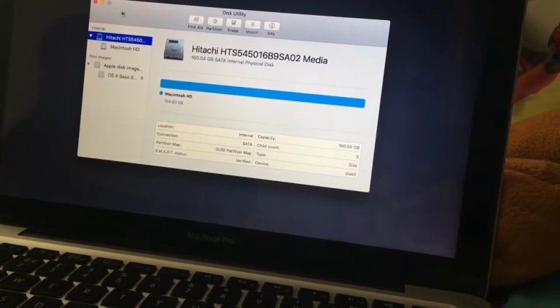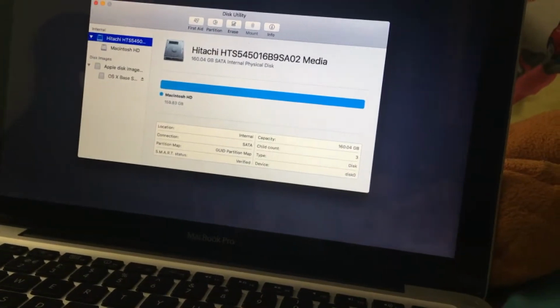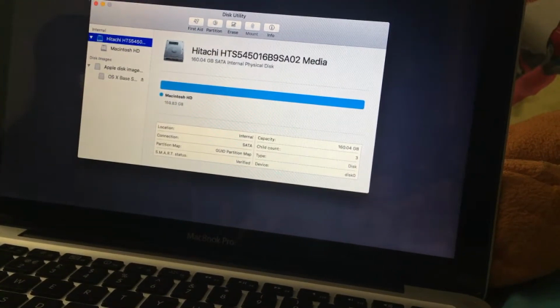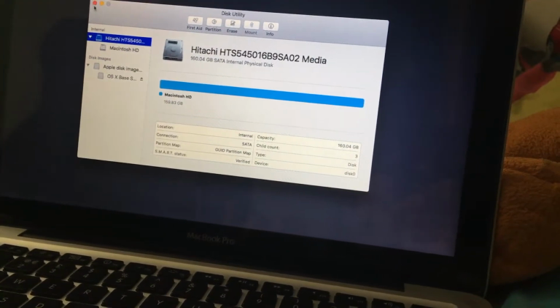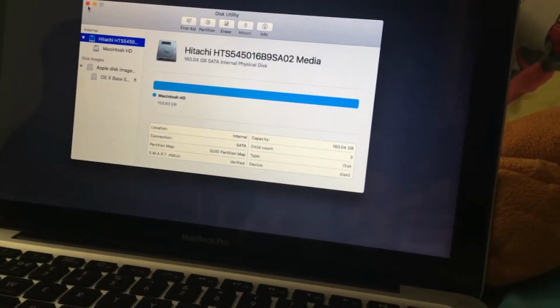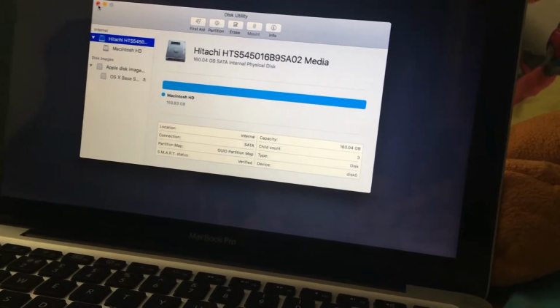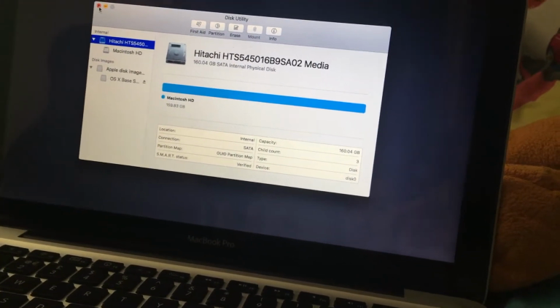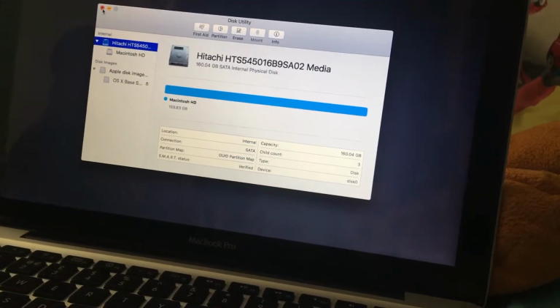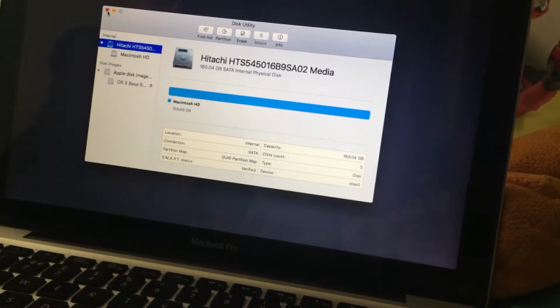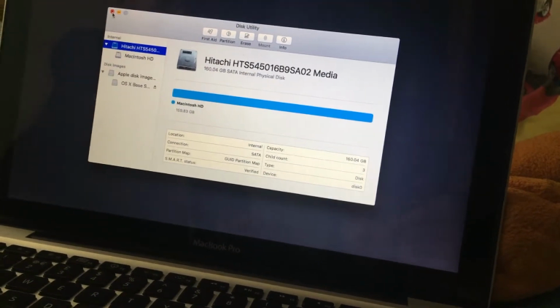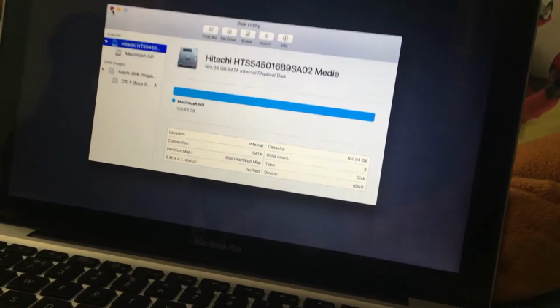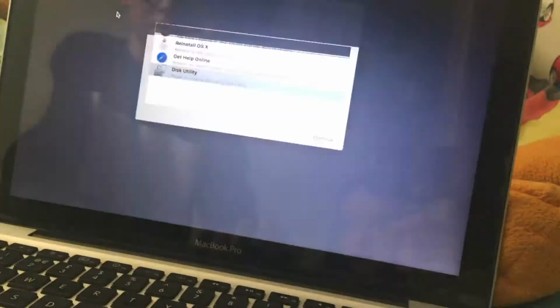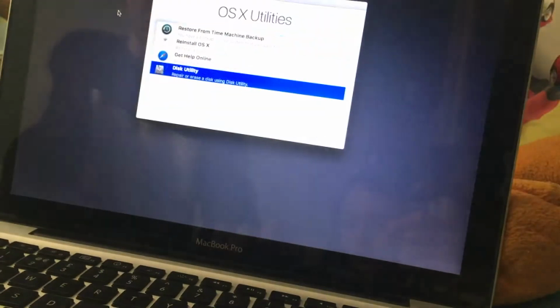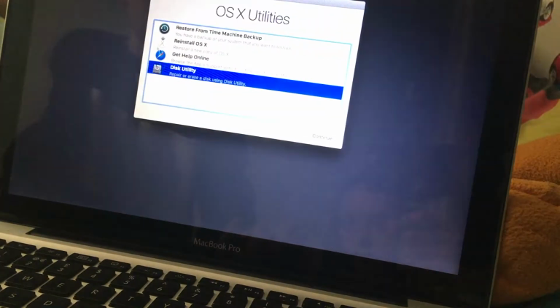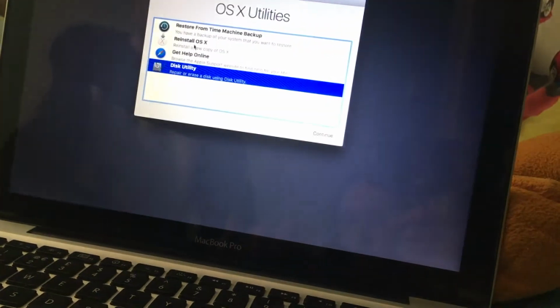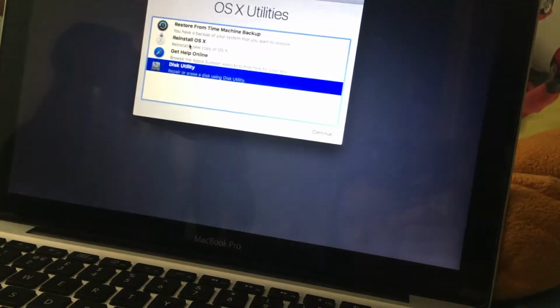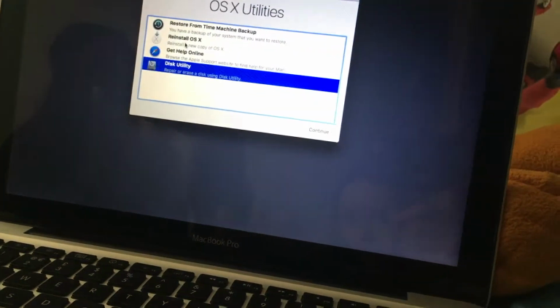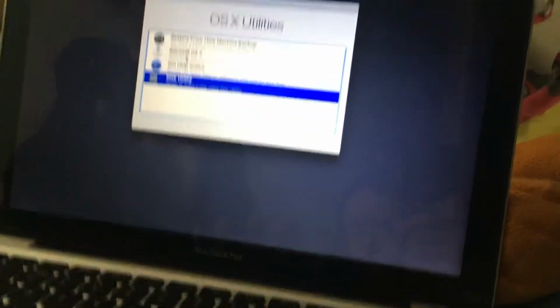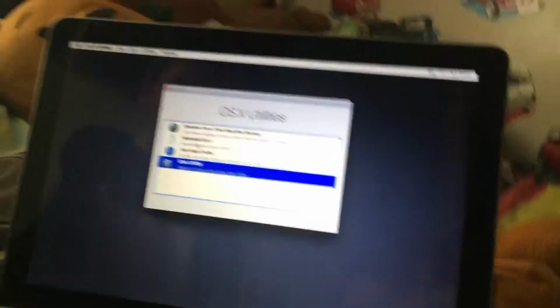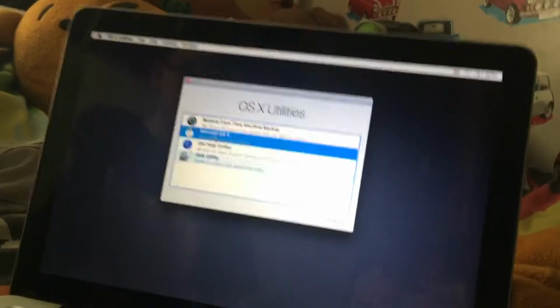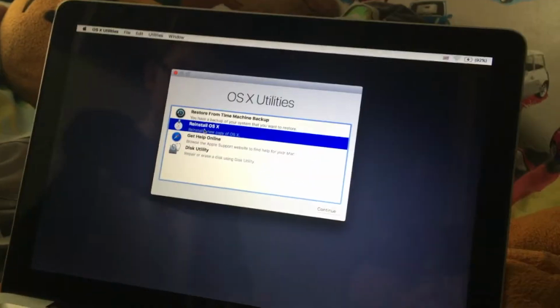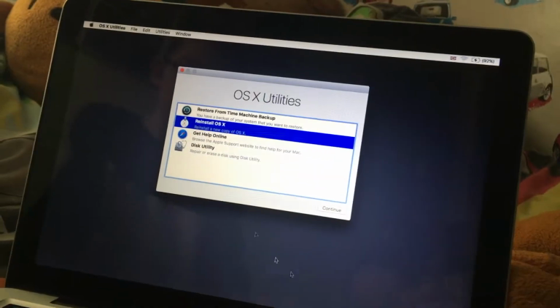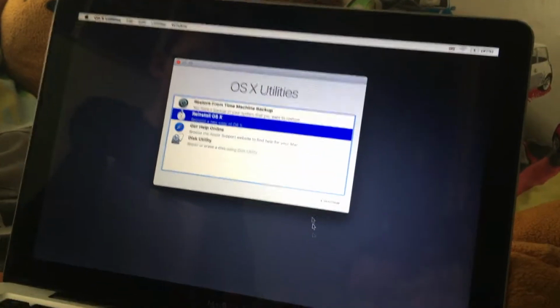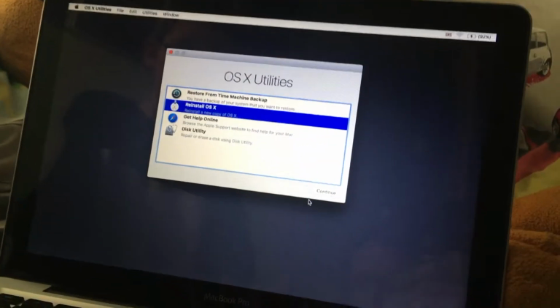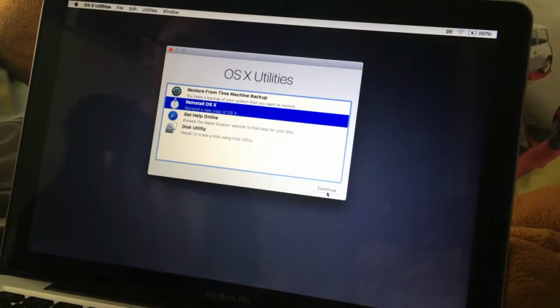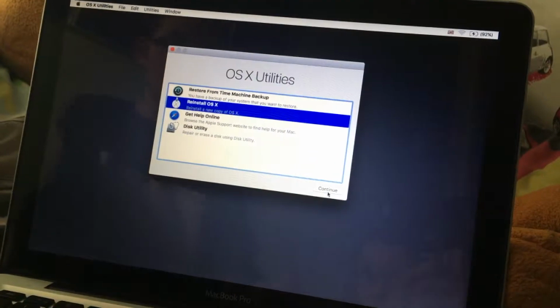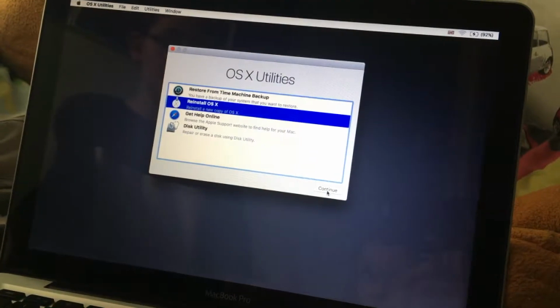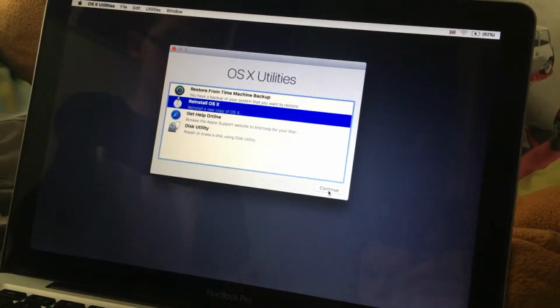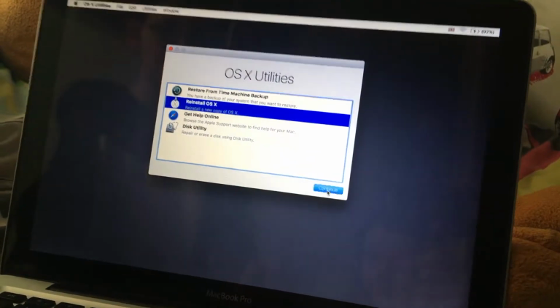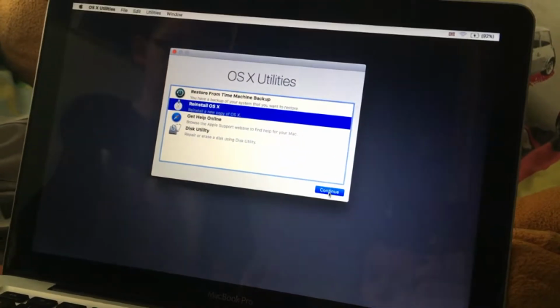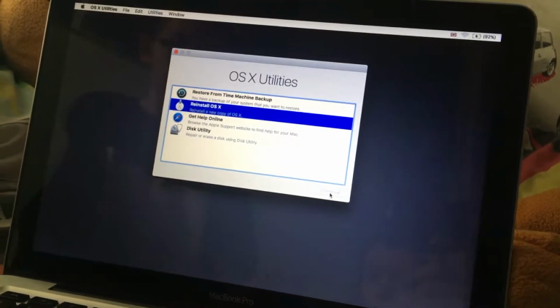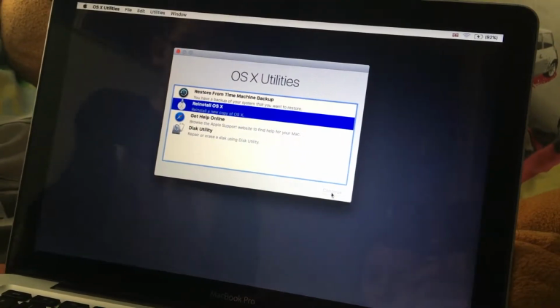Now we click the X there and then we click Reinstall OS X, so this will take a while.